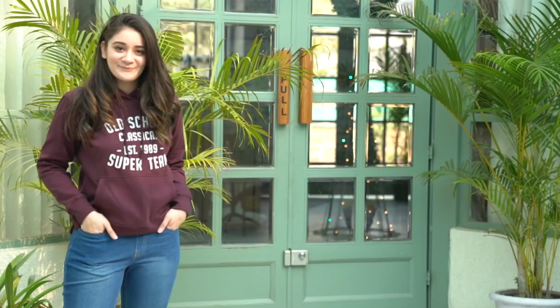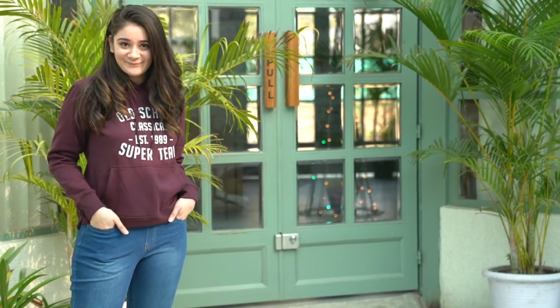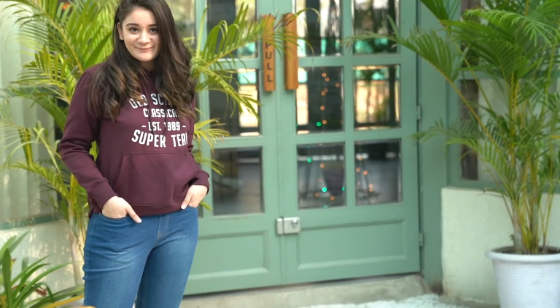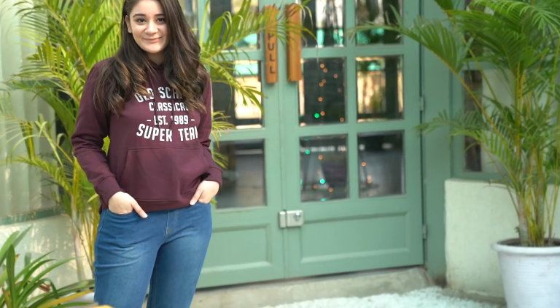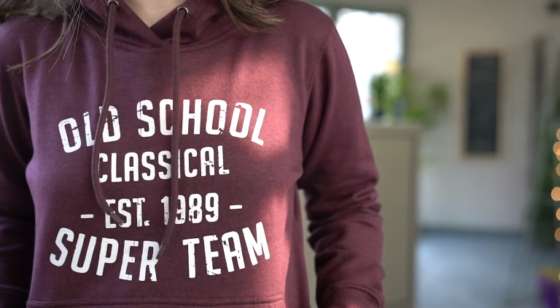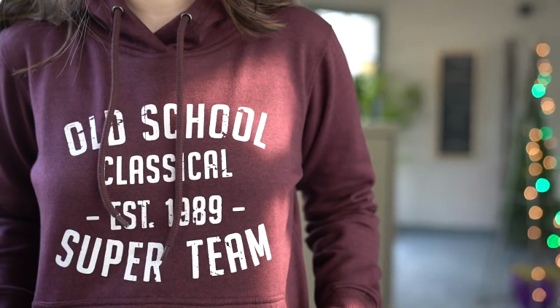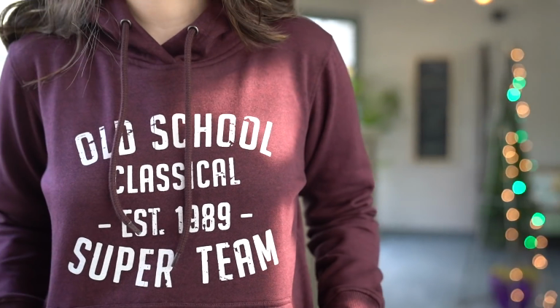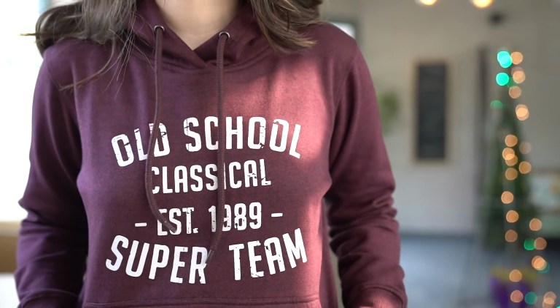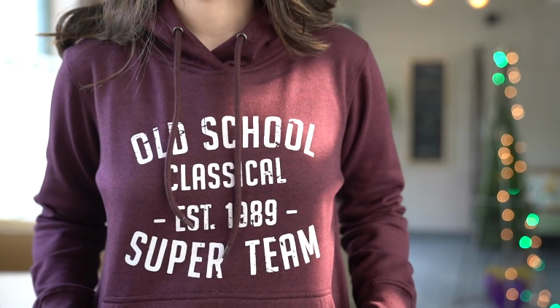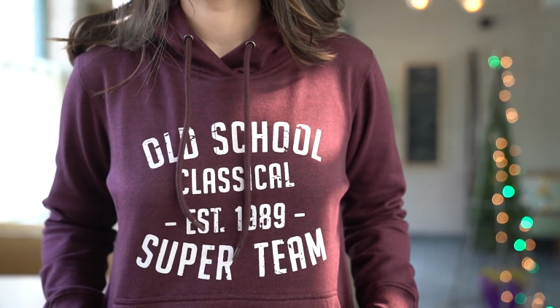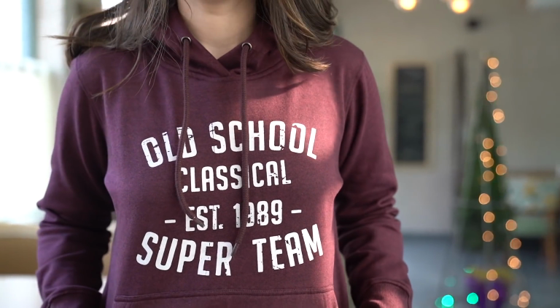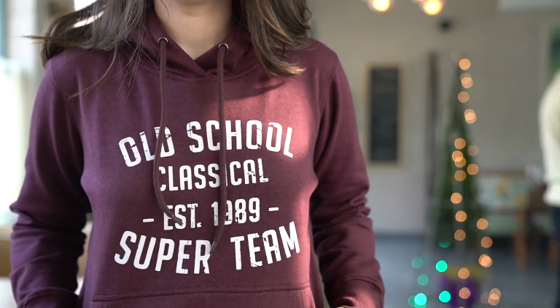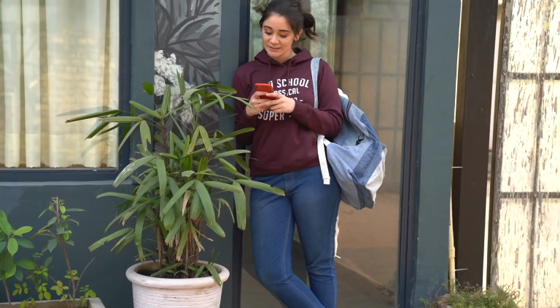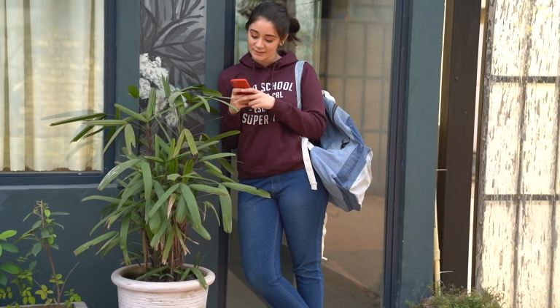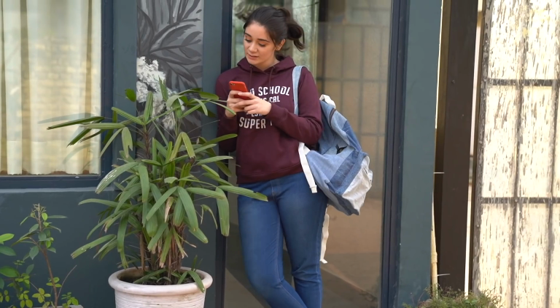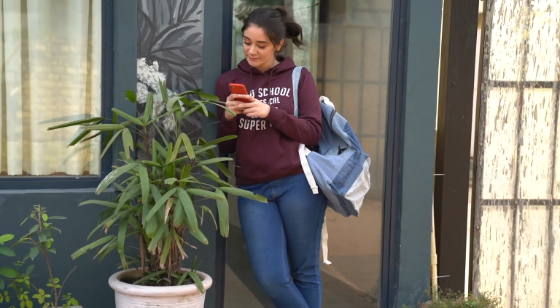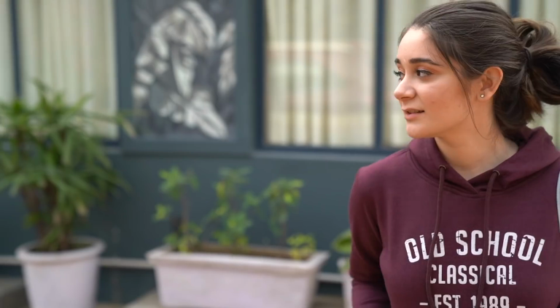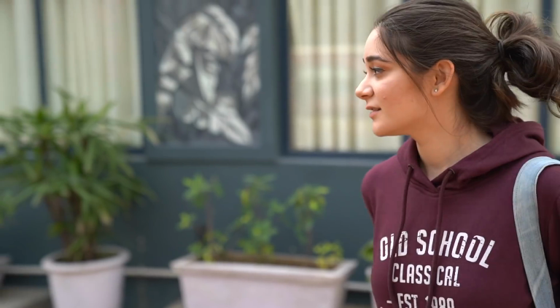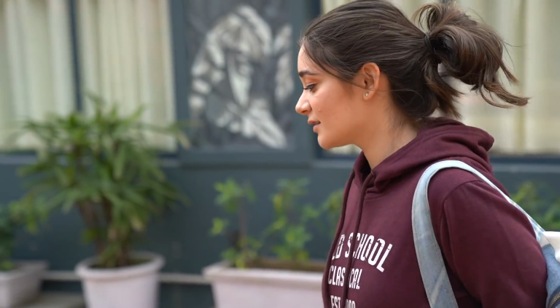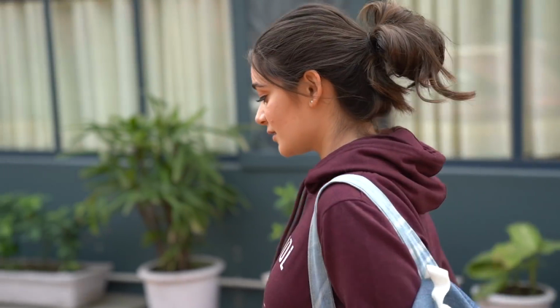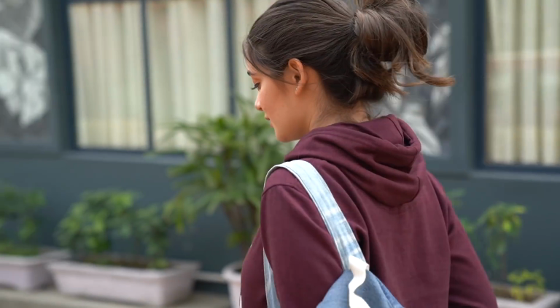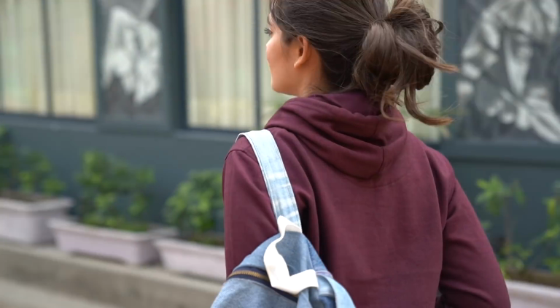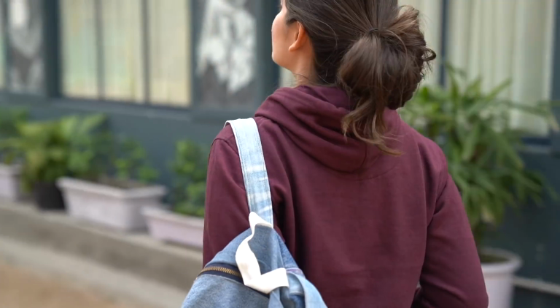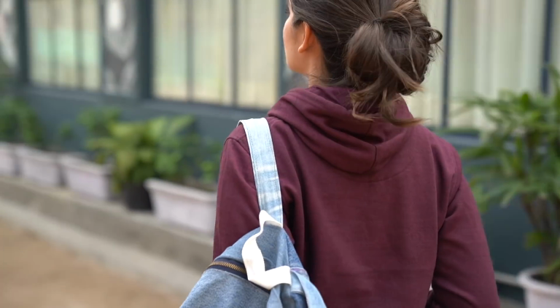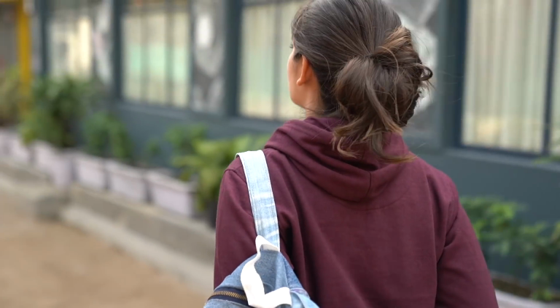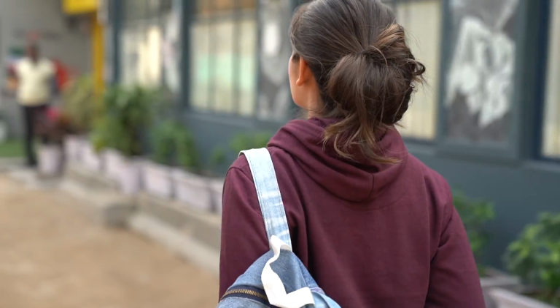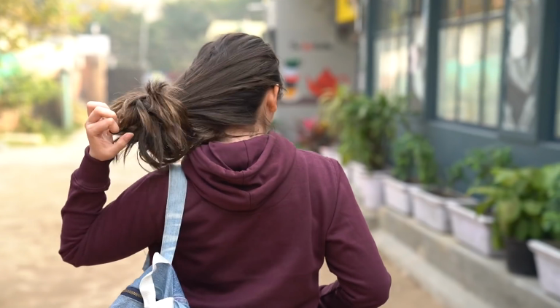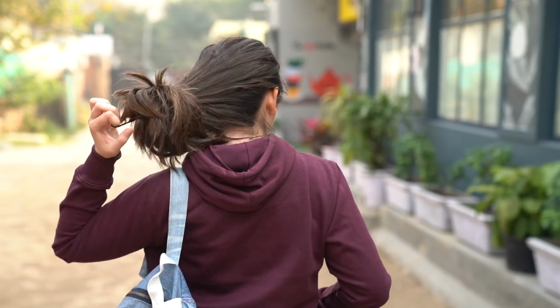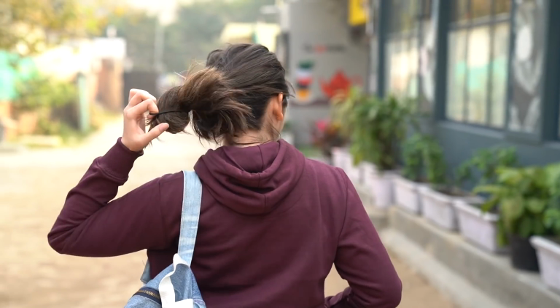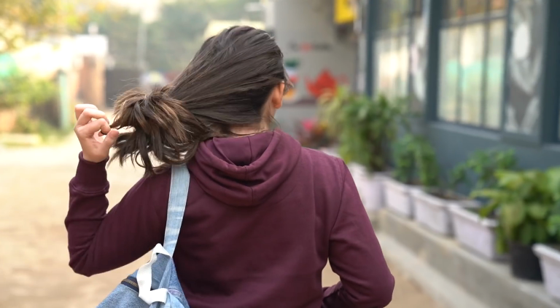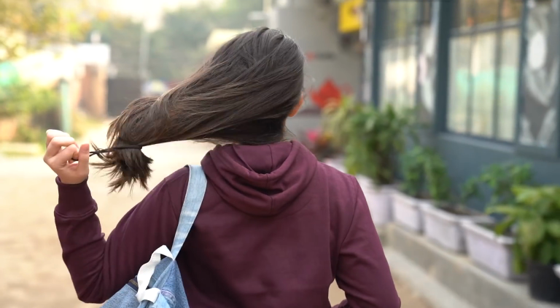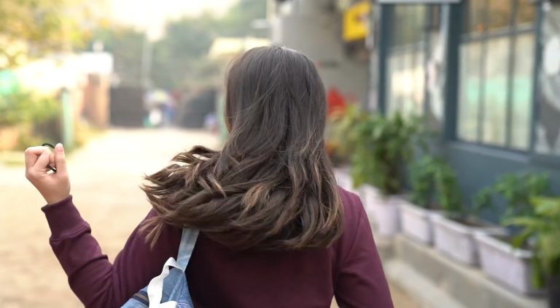For the second look, I'm wearing this hoodie. It's perfect for a nice sunny day — super casual and very easy to carry.